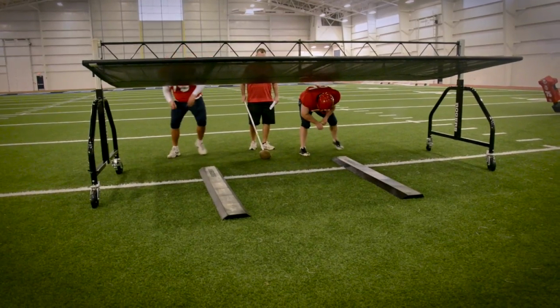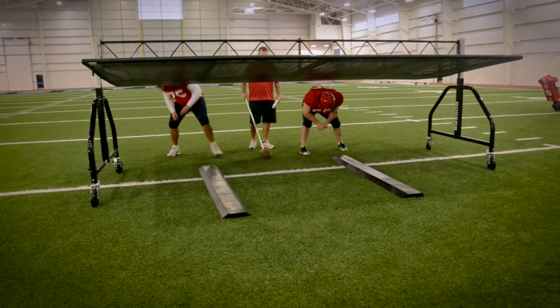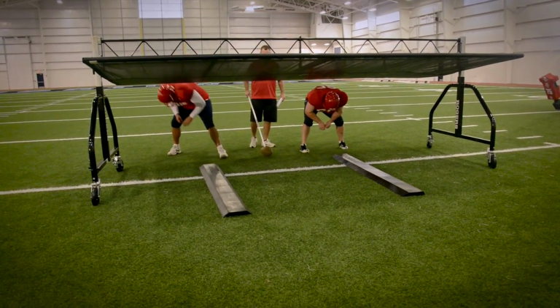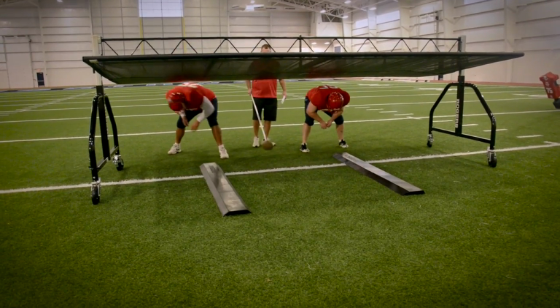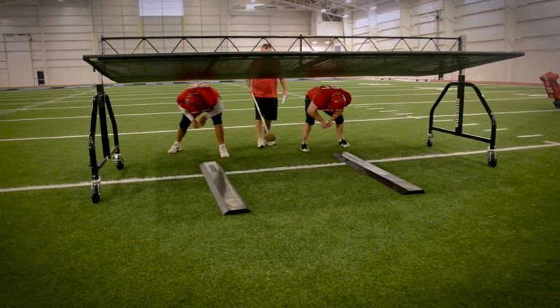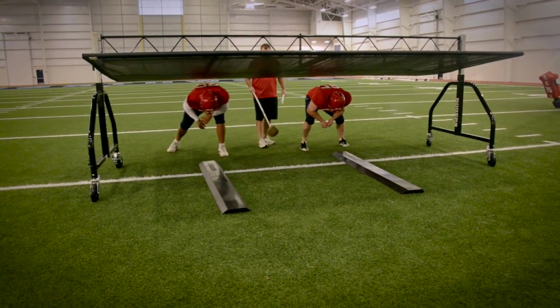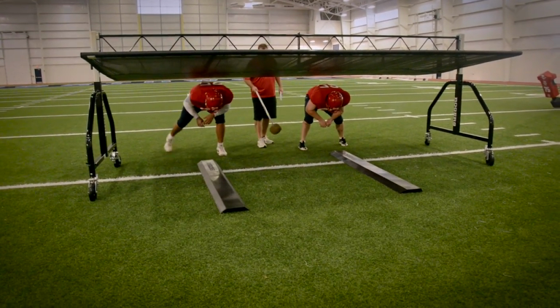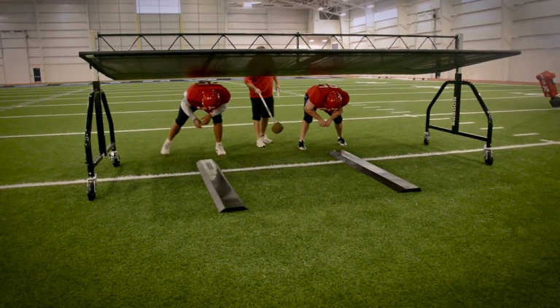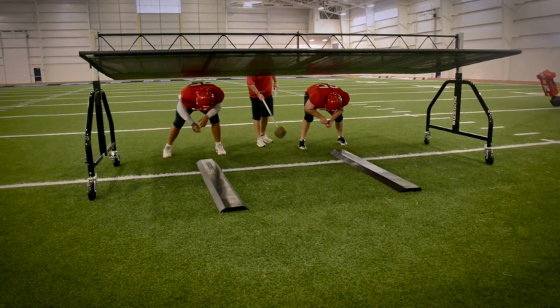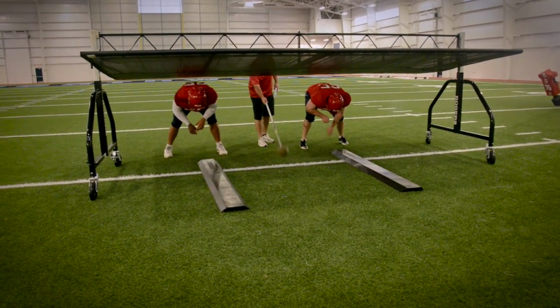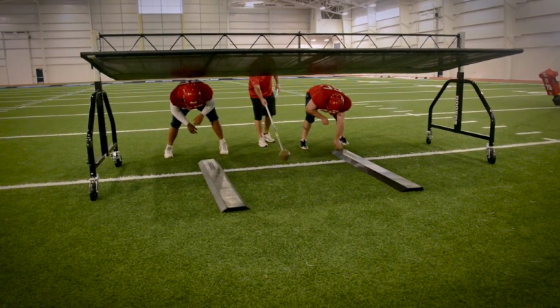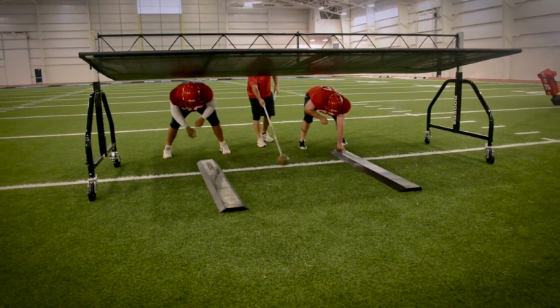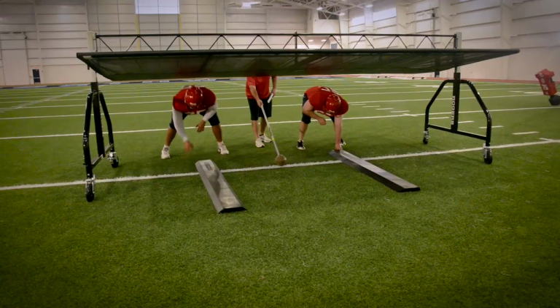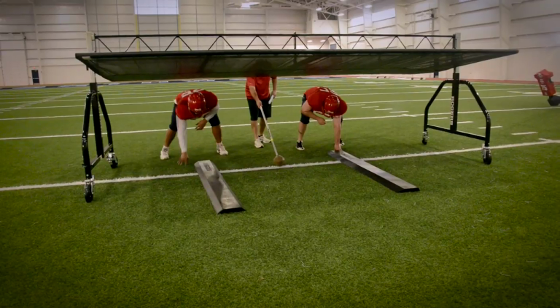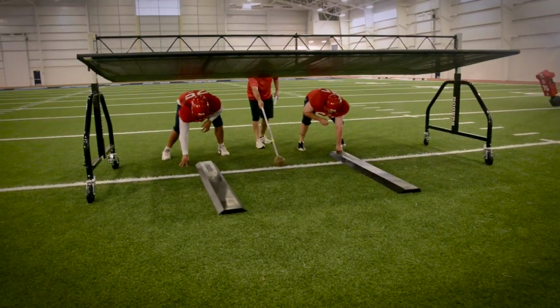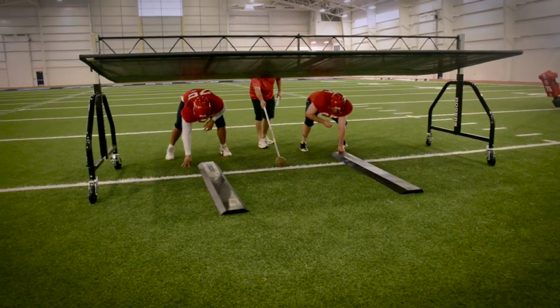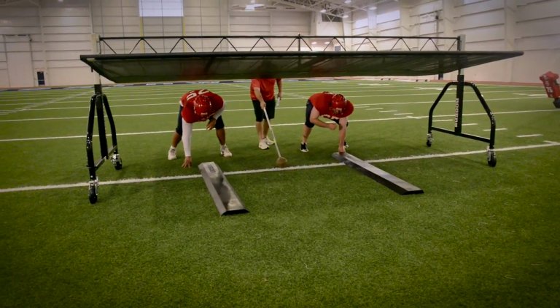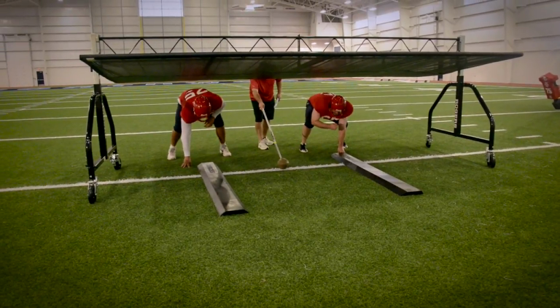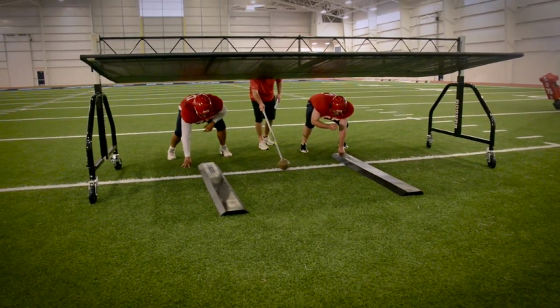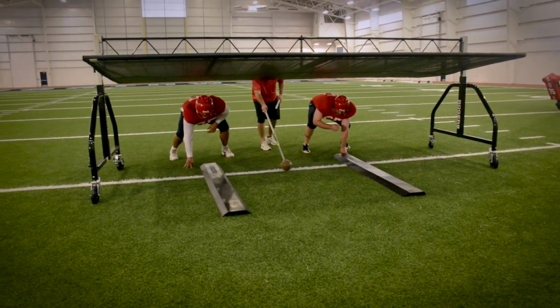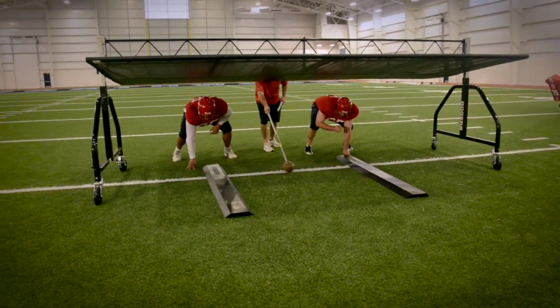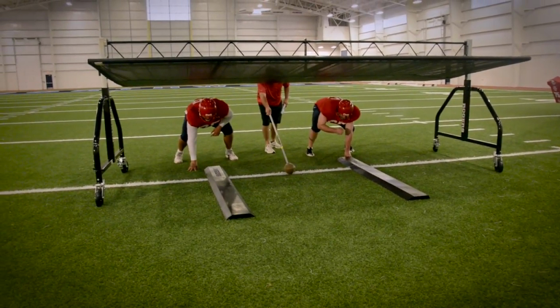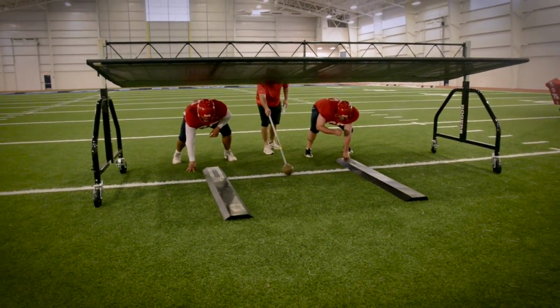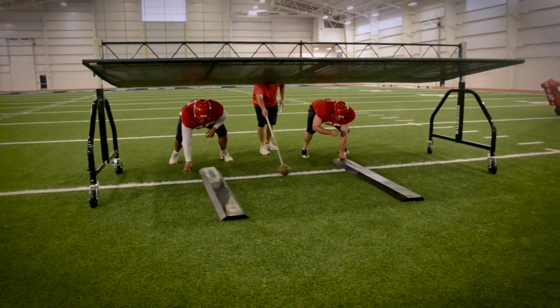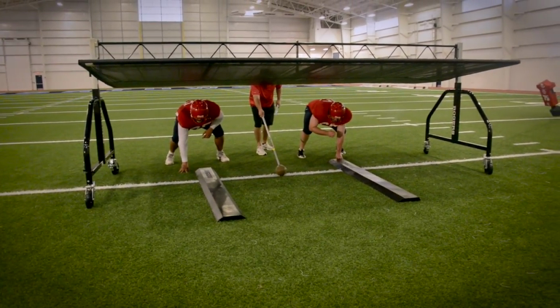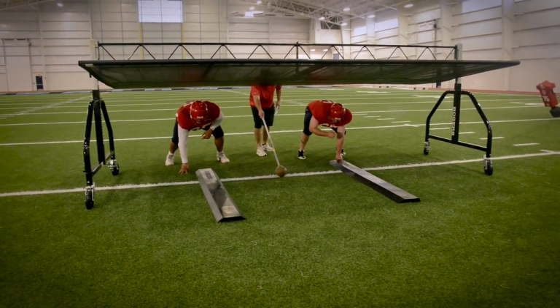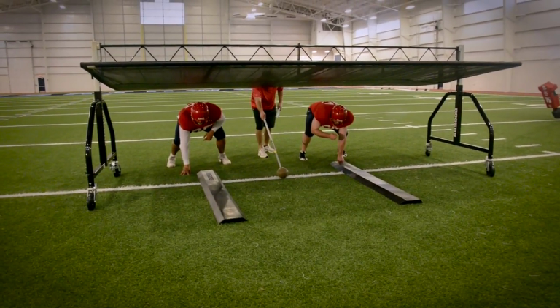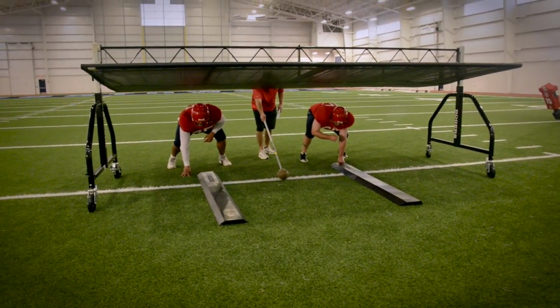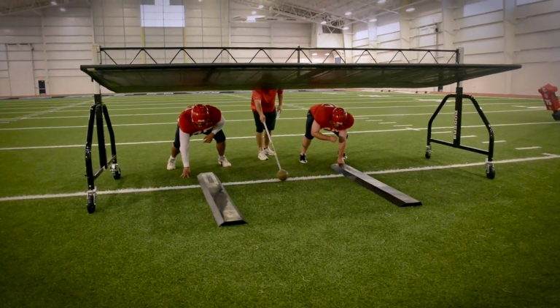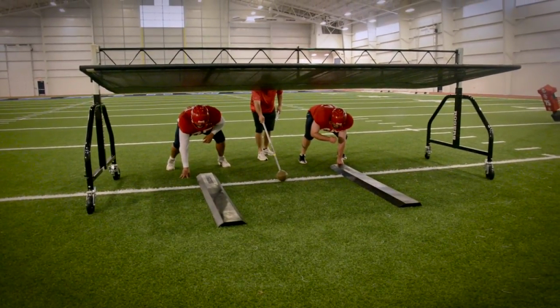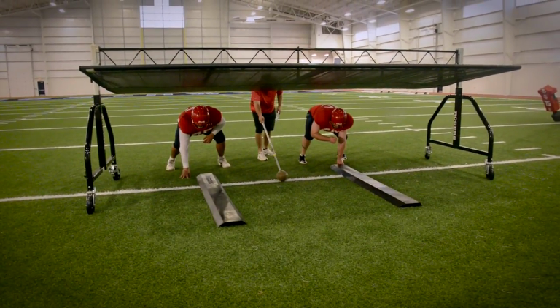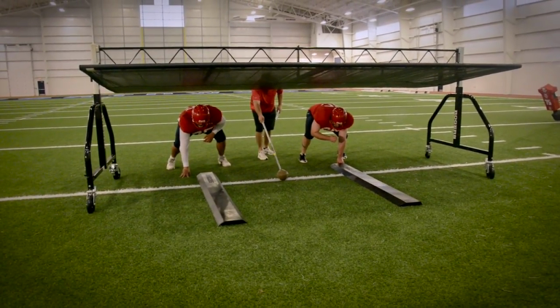All right, here we go, boys. Second step, get it down. Leverage. Stay flat. Here we go. Hit.